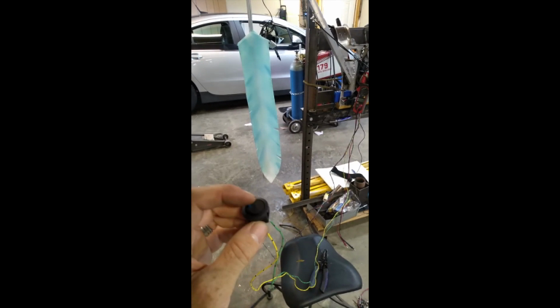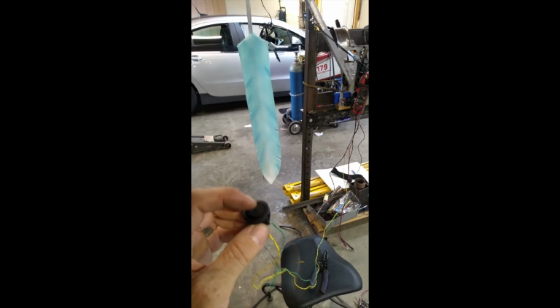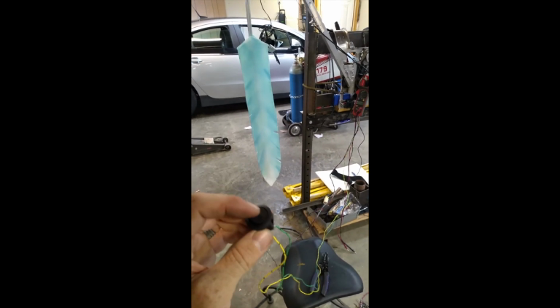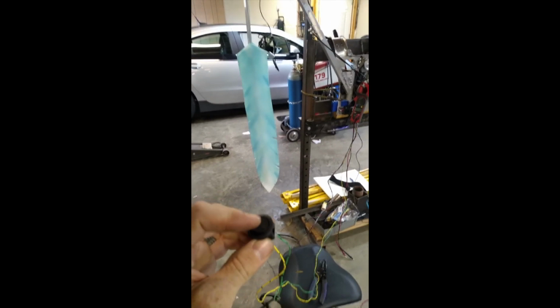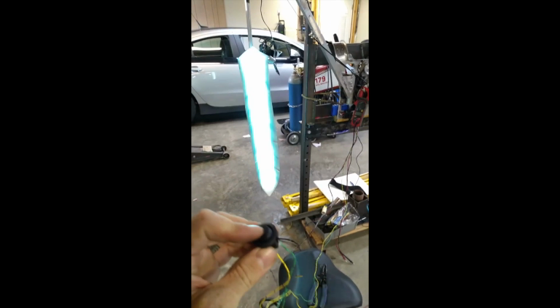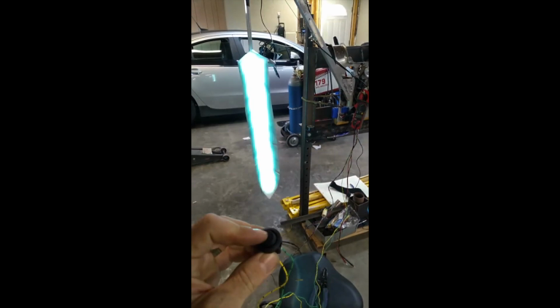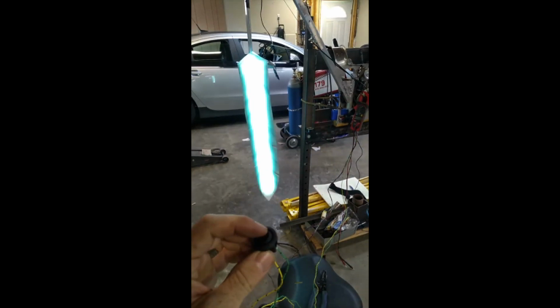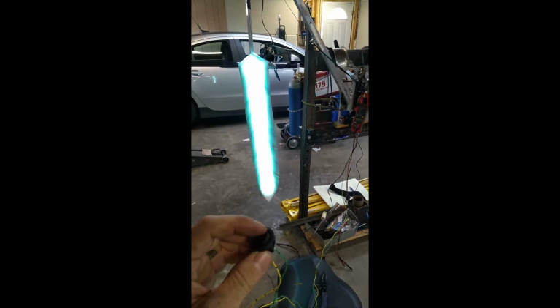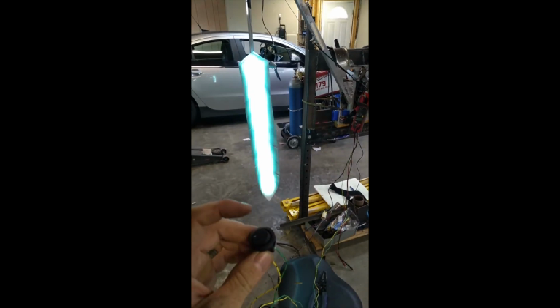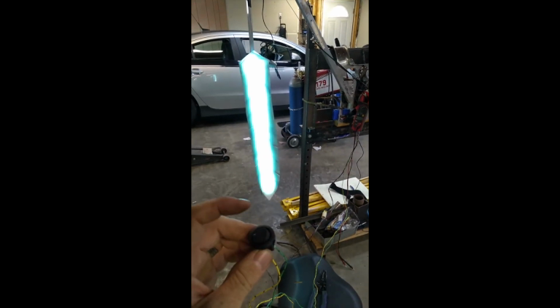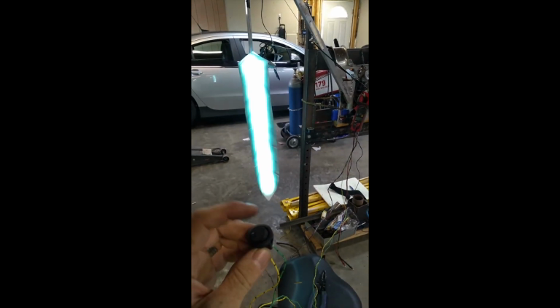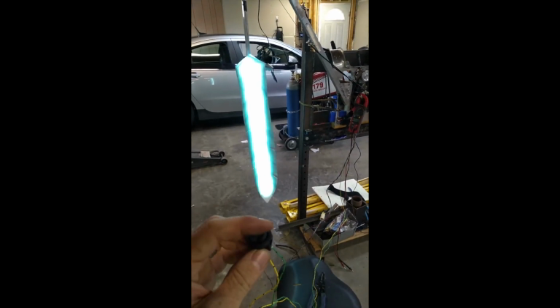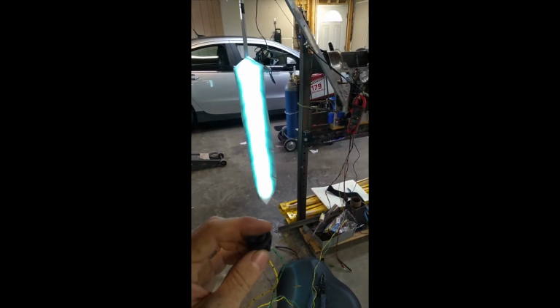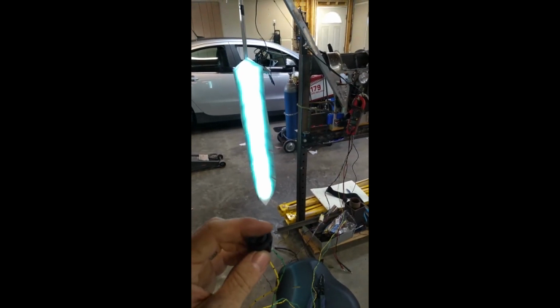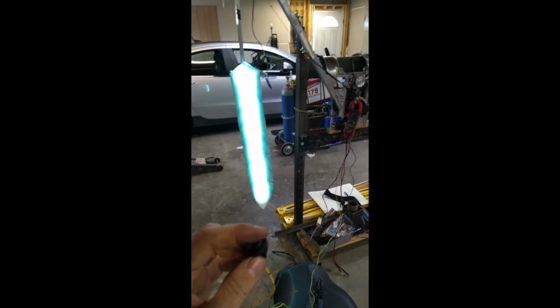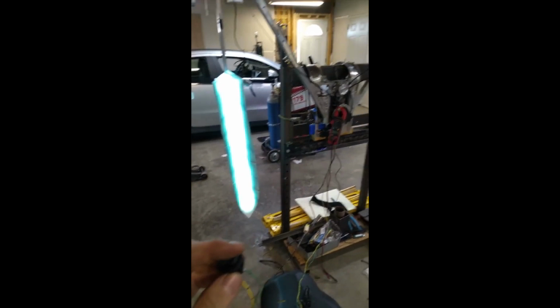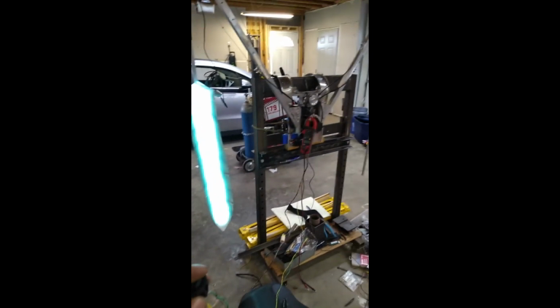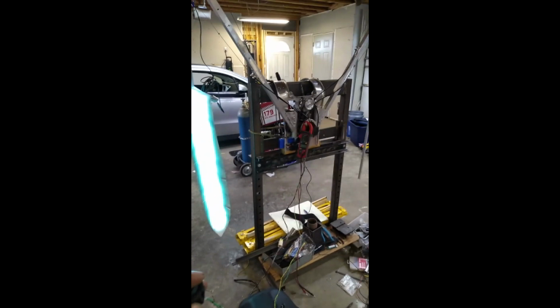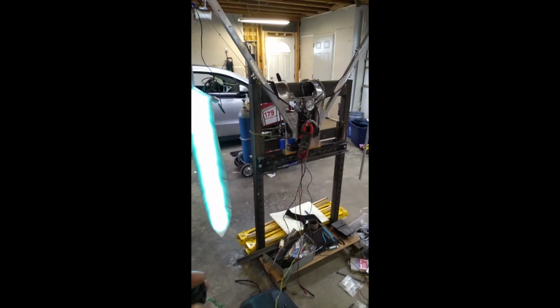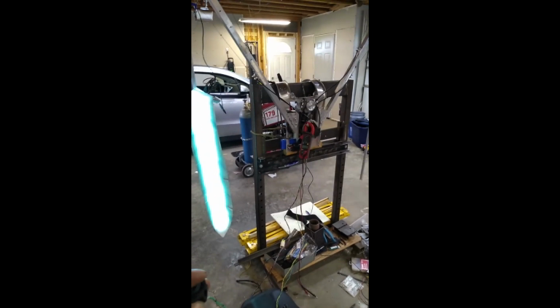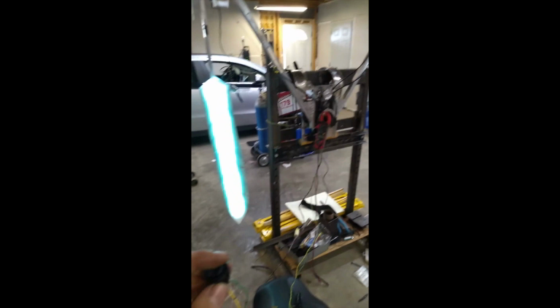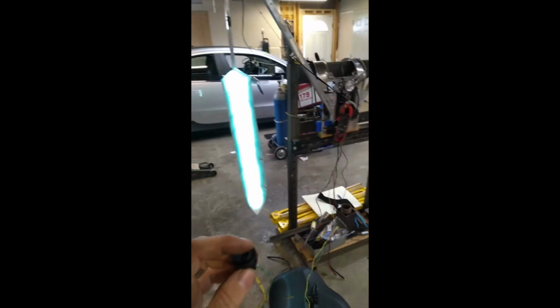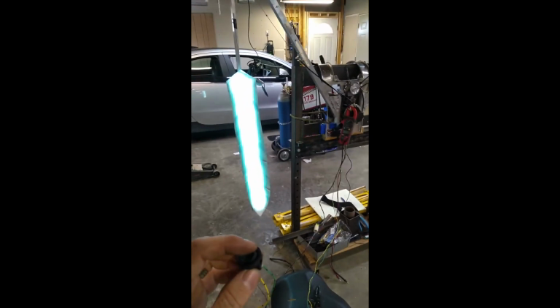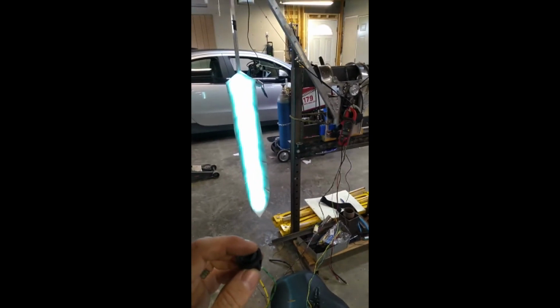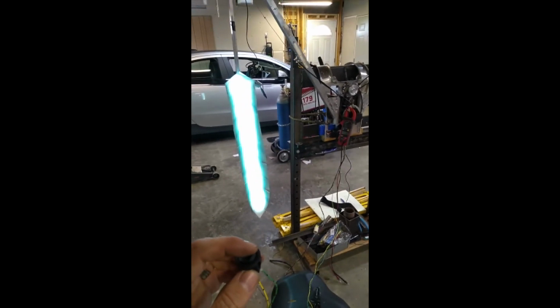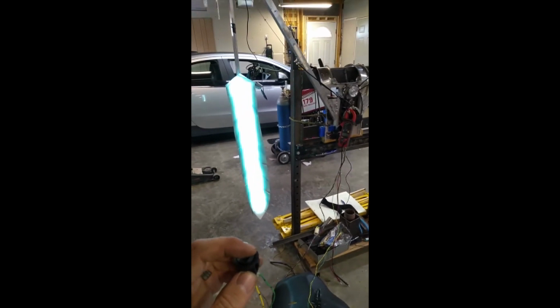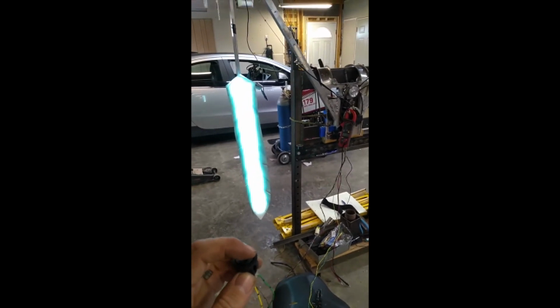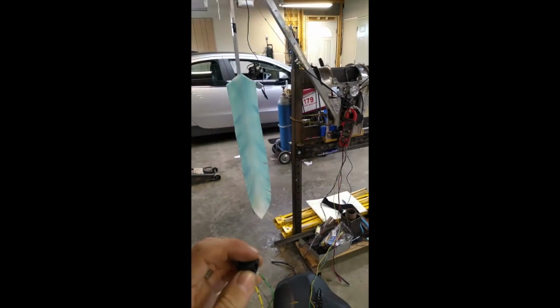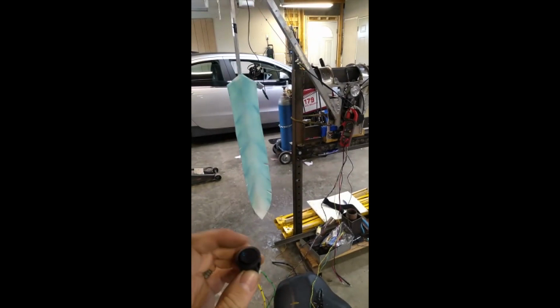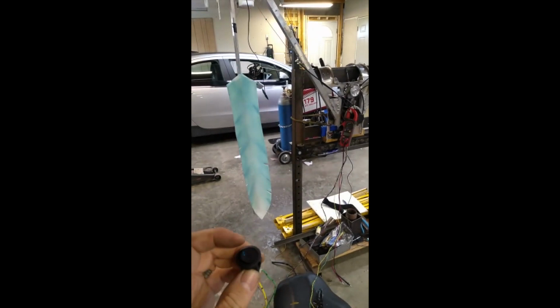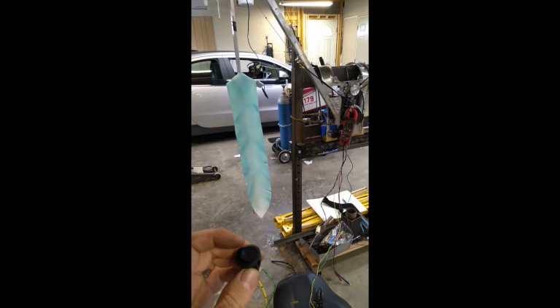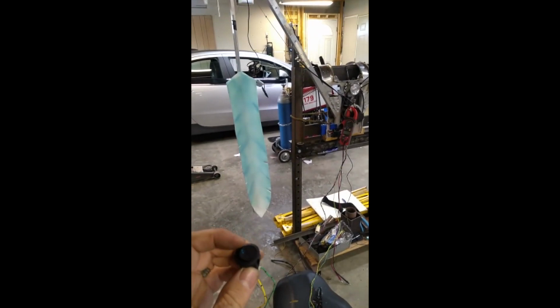I started adding lights to the wings, and then the switch with the LEDs. There's one switch for the lights, and then a two-way switch for the motor.